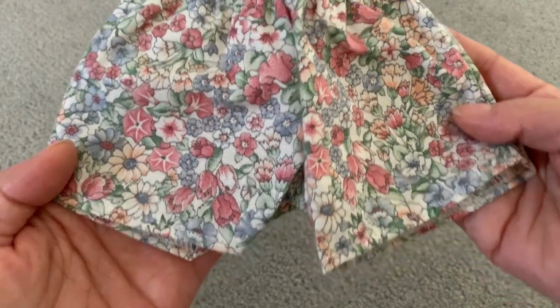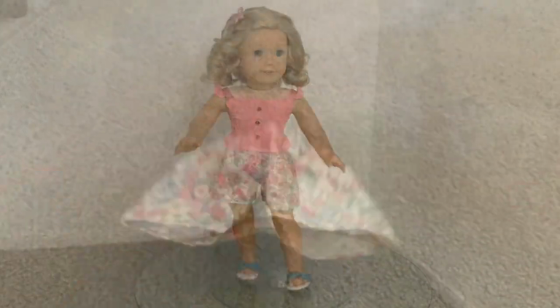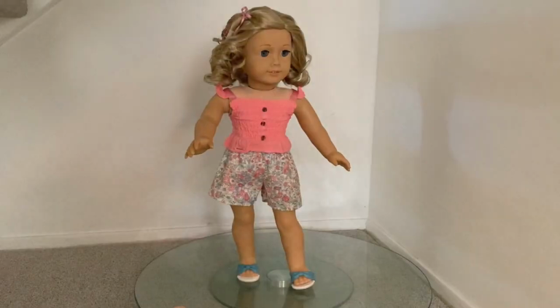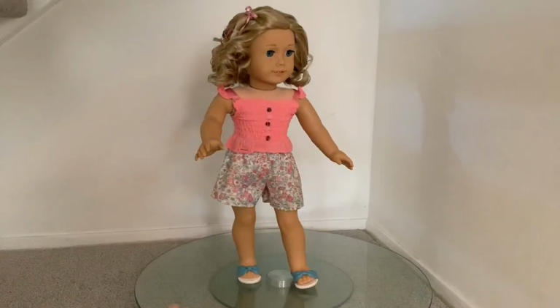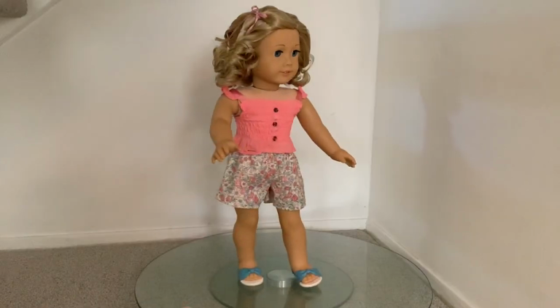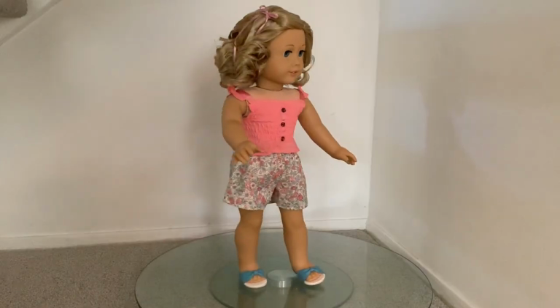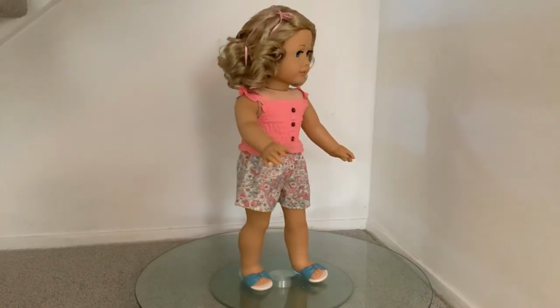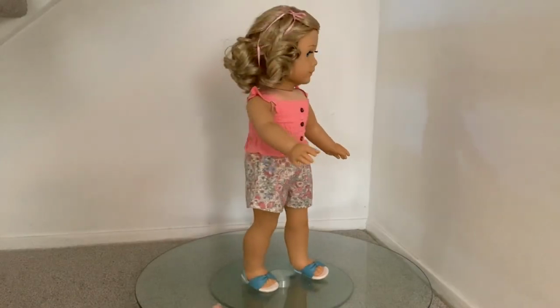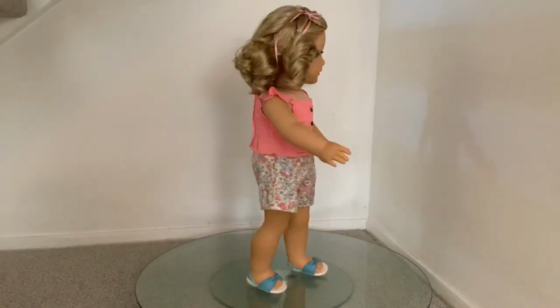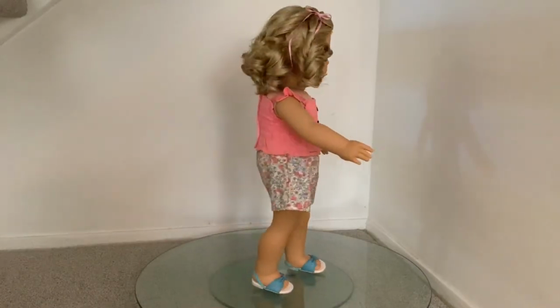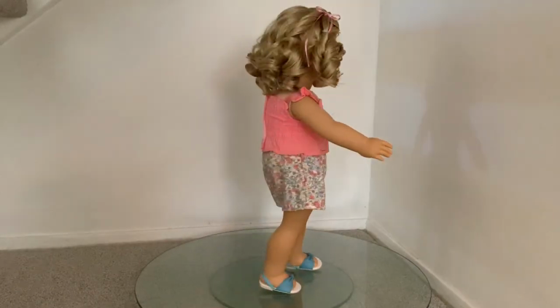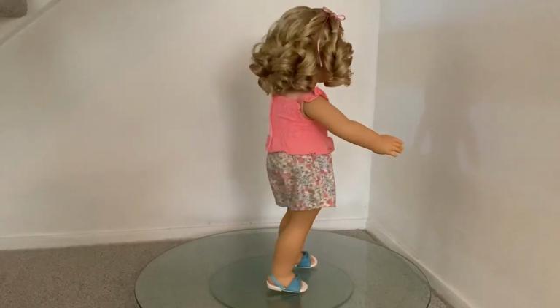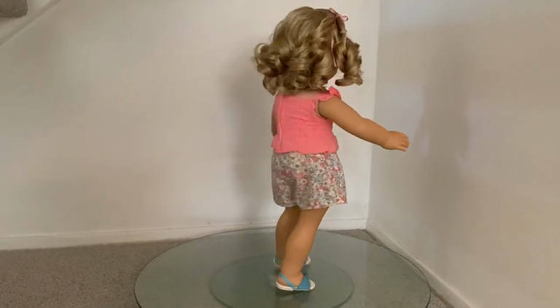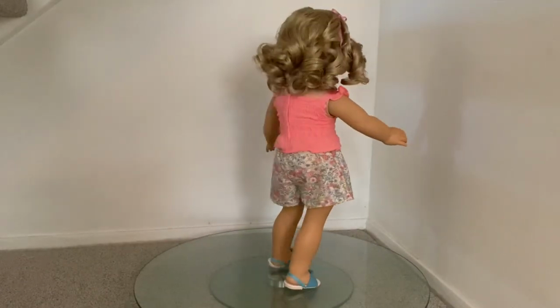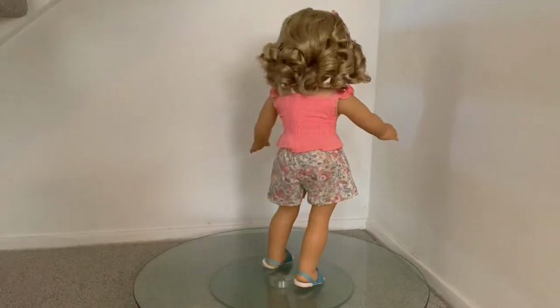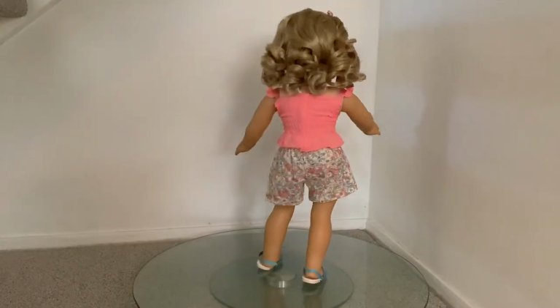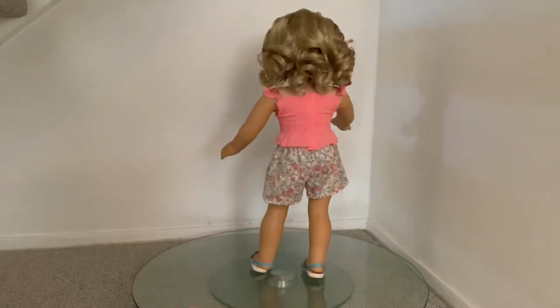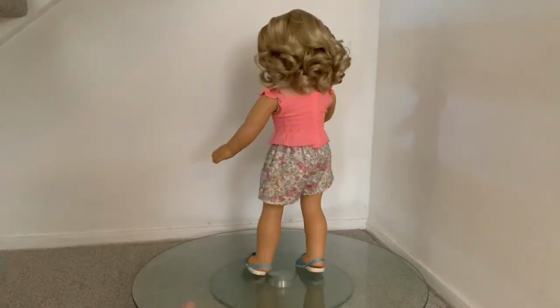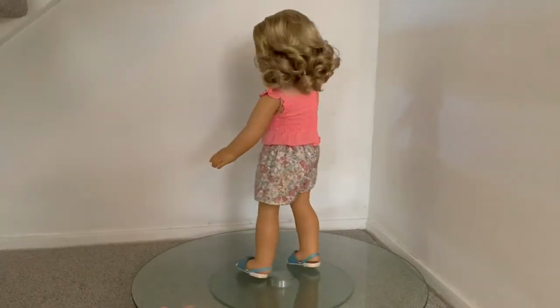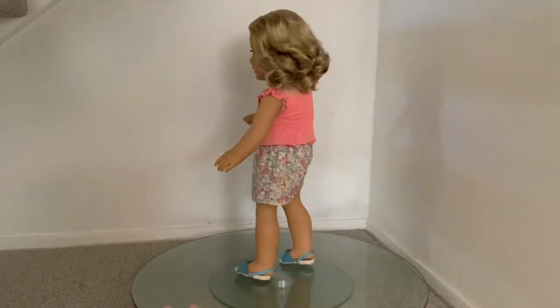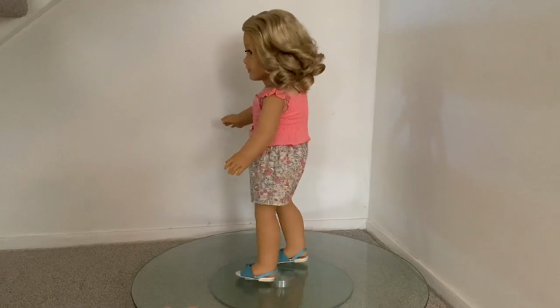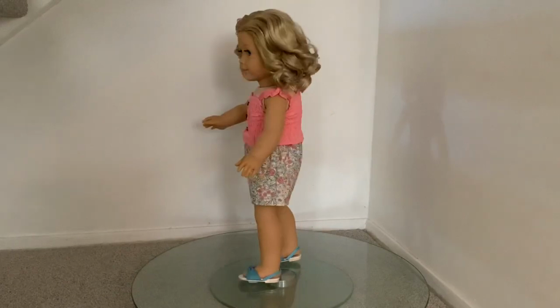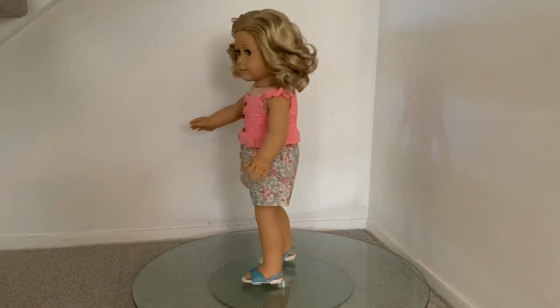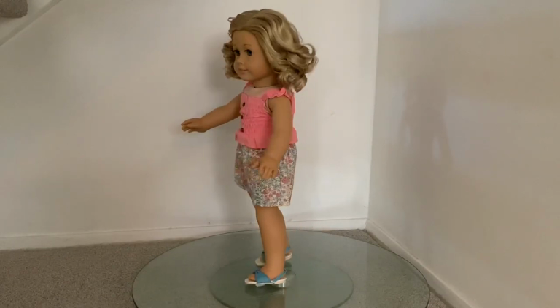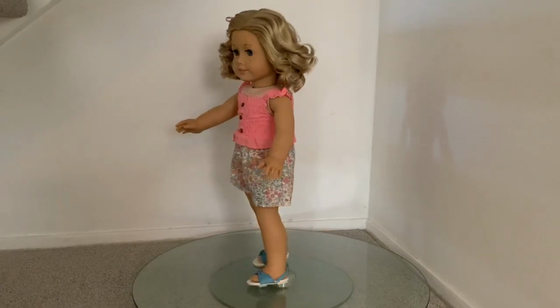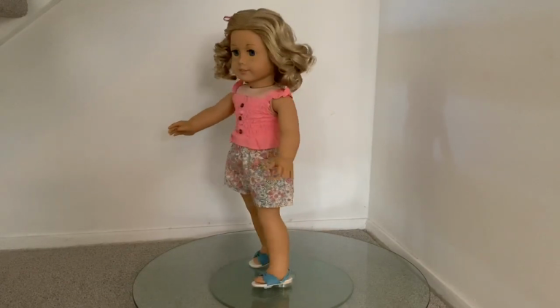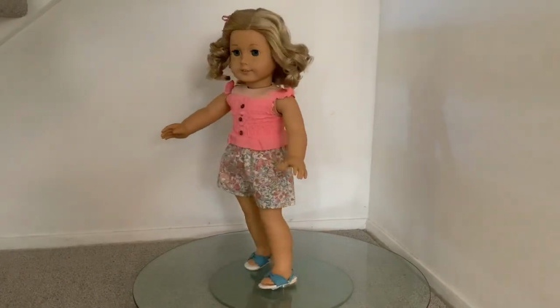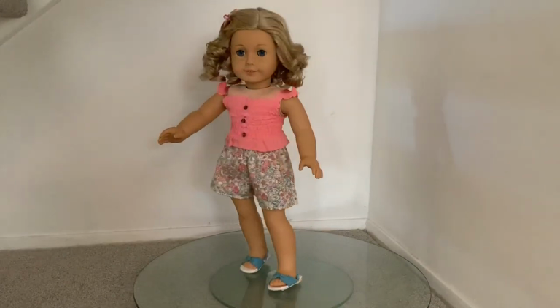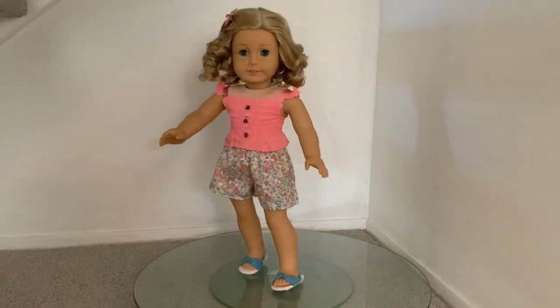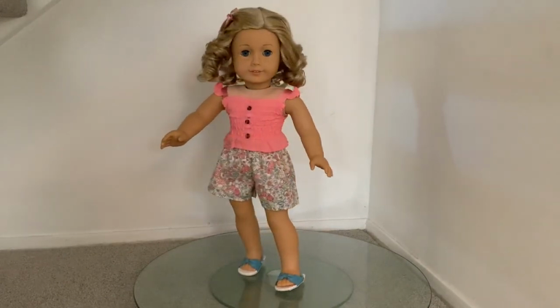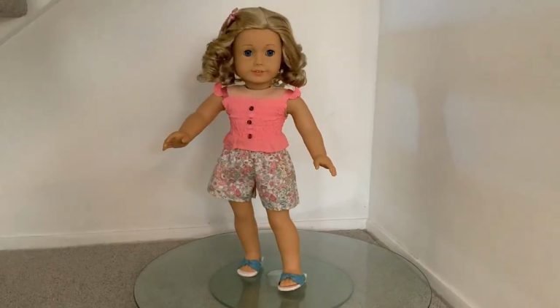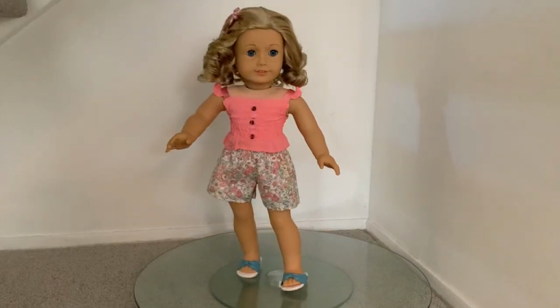We dressed Poppy in the shorts along with the Berry Fresh Collection tank top and an older set of AG blue sandals.